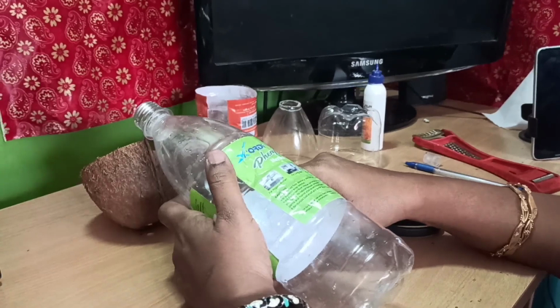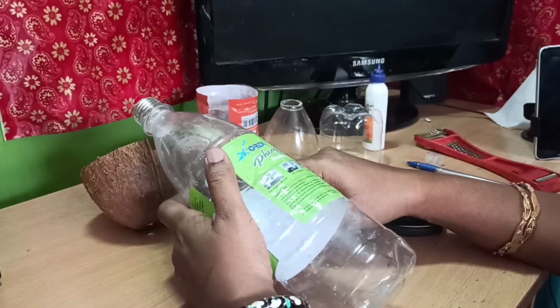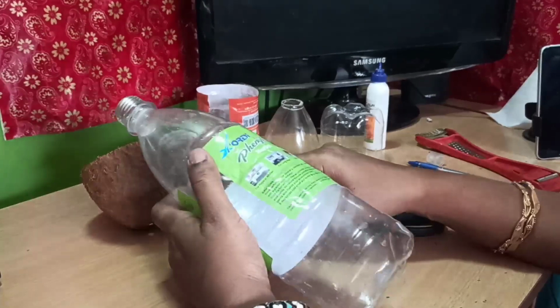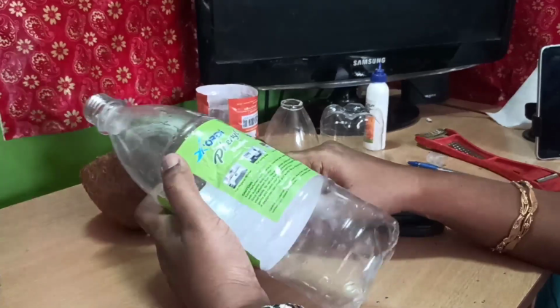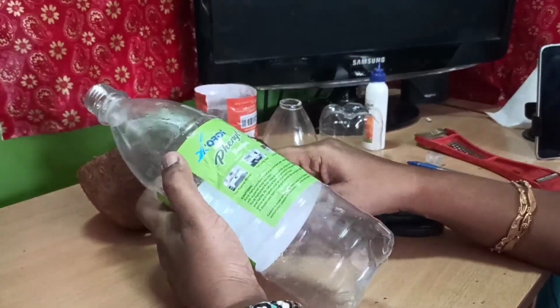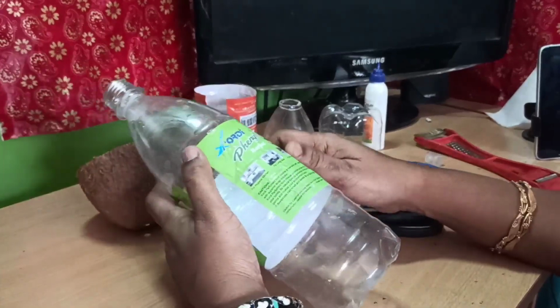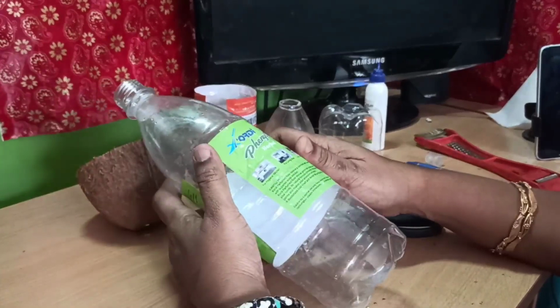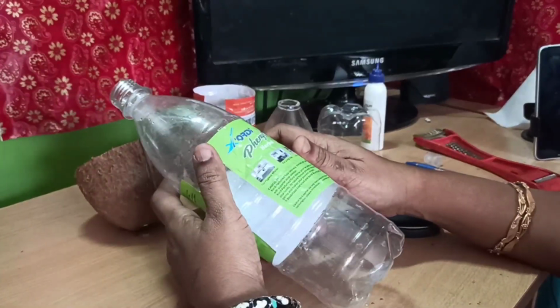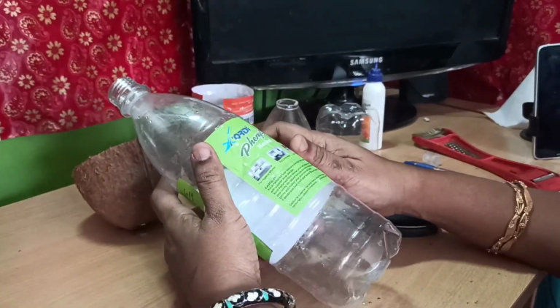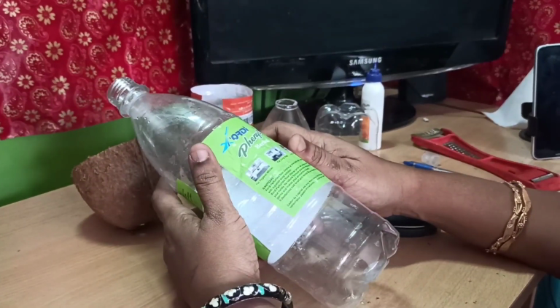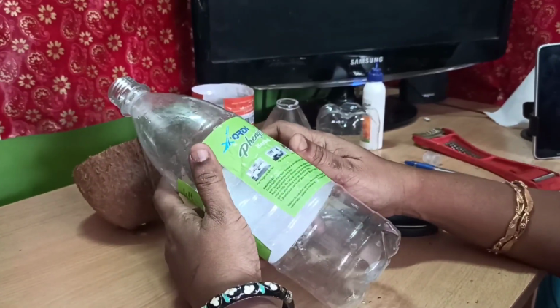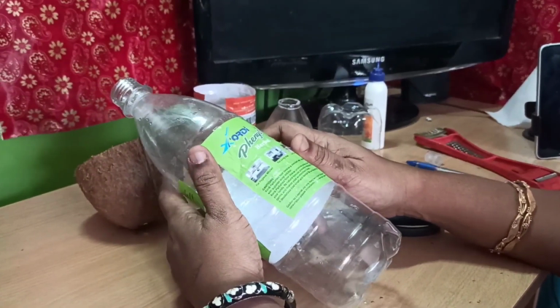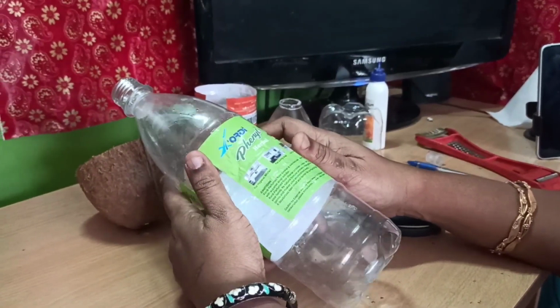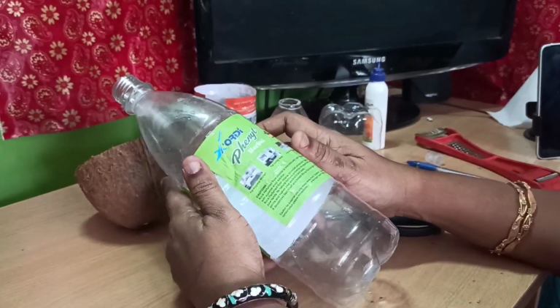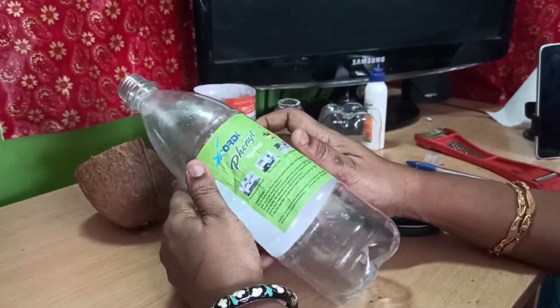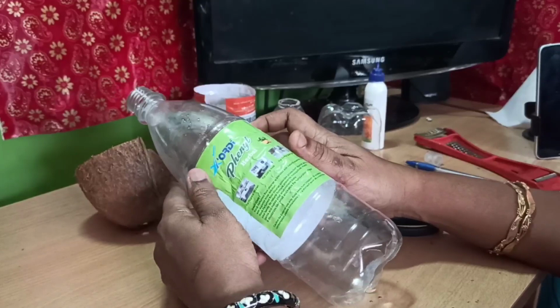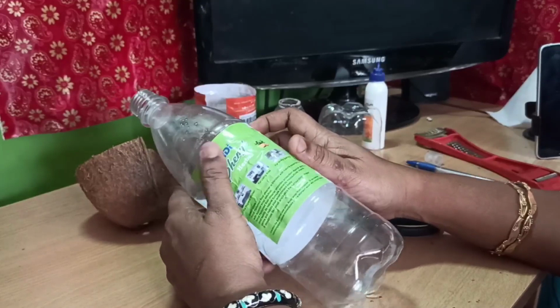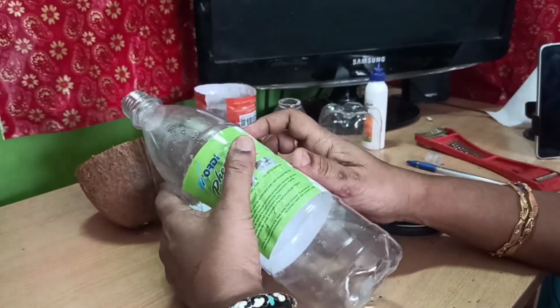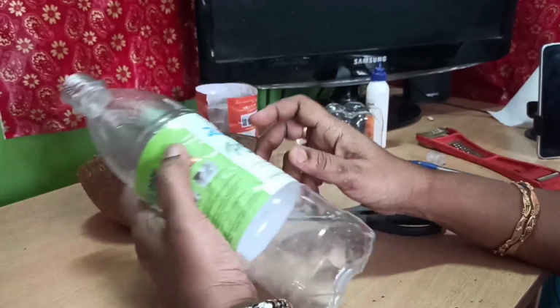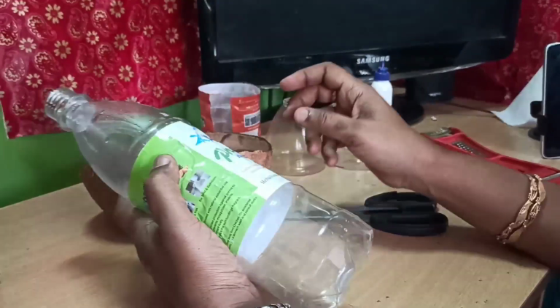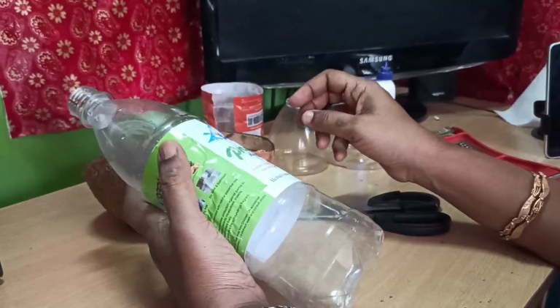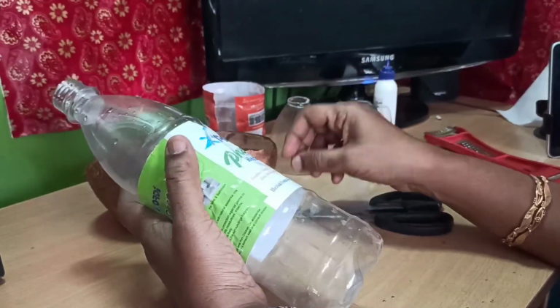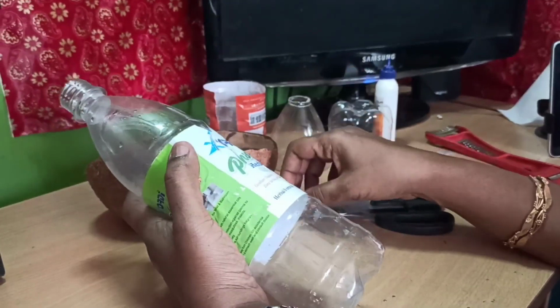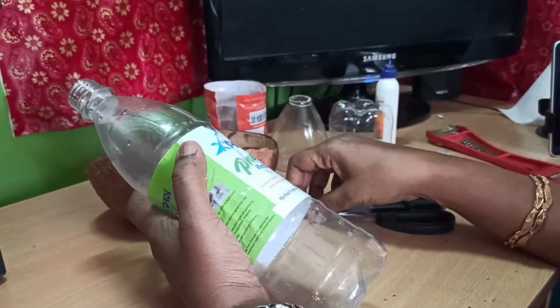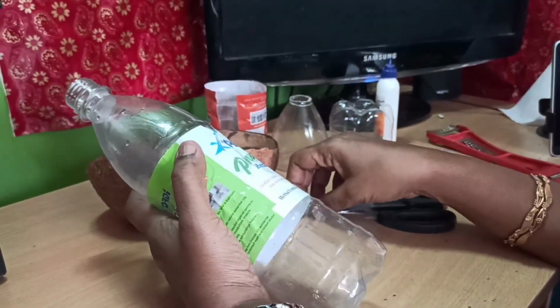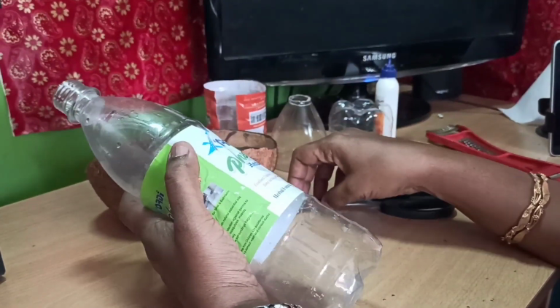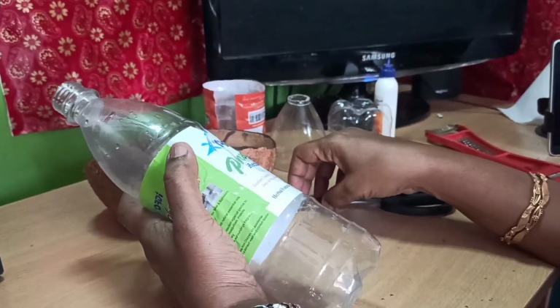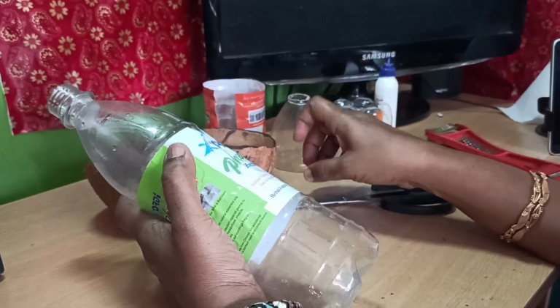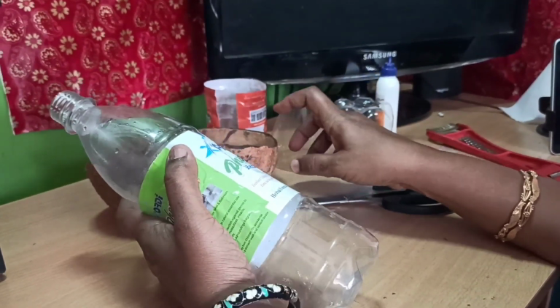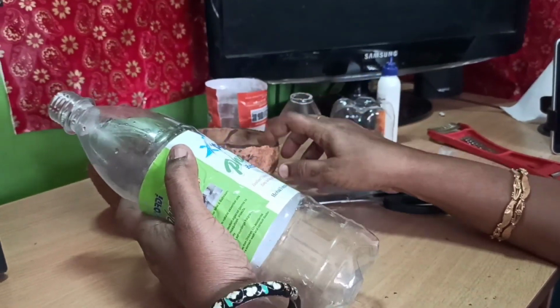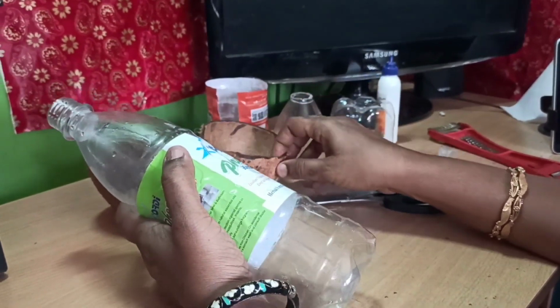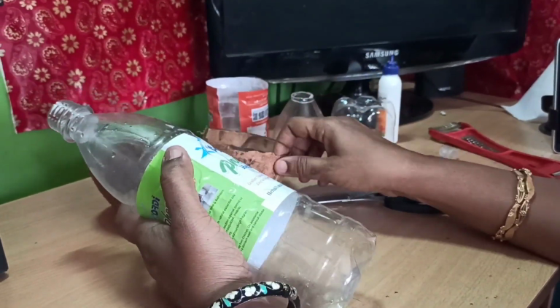Hi viewers! Welcome to Auxilia Creations! In this example, we are going to create a new craft.